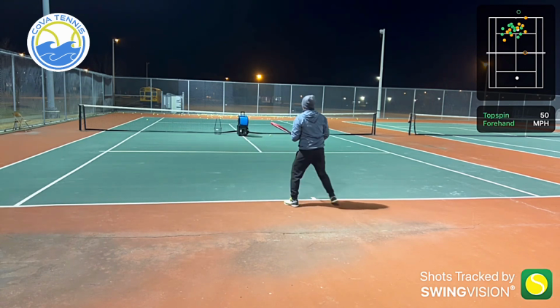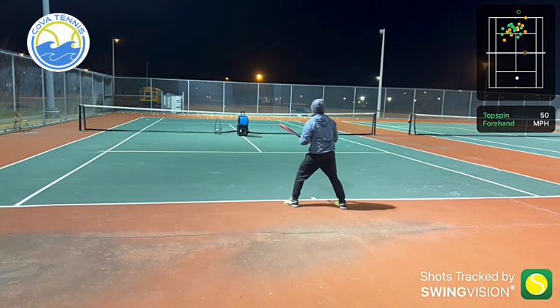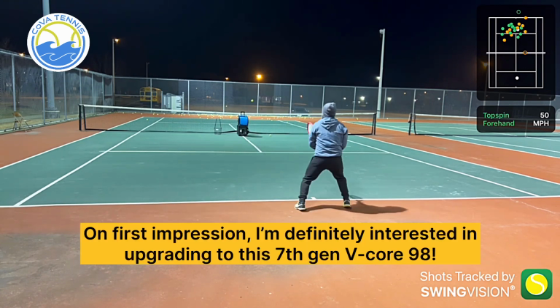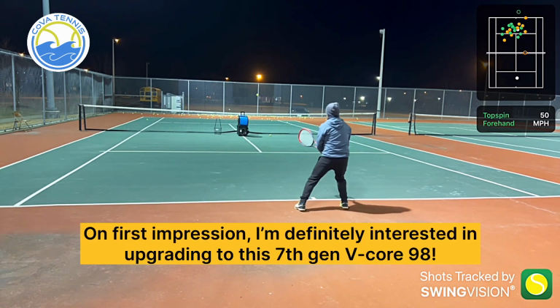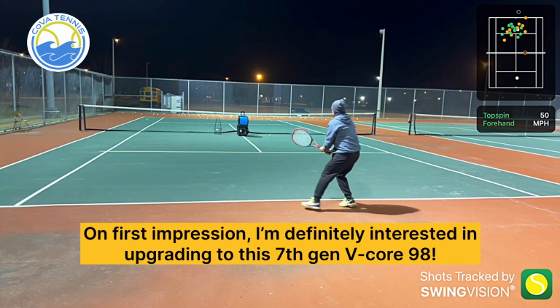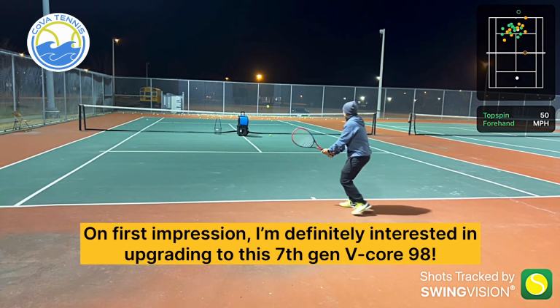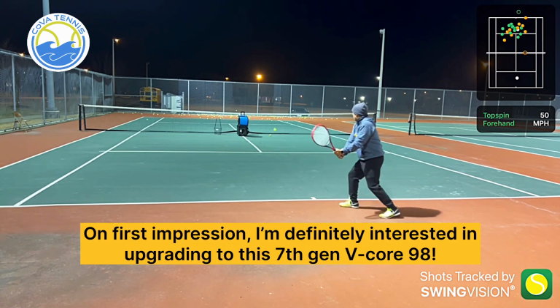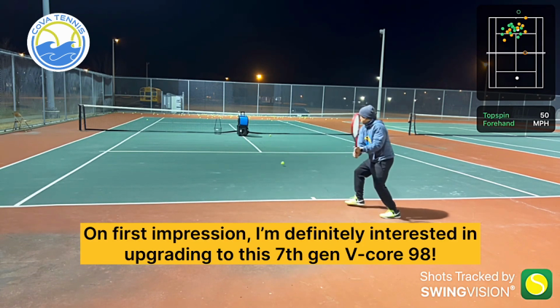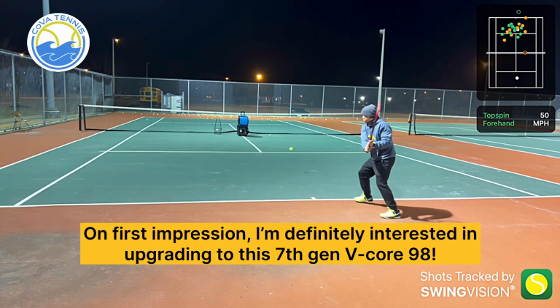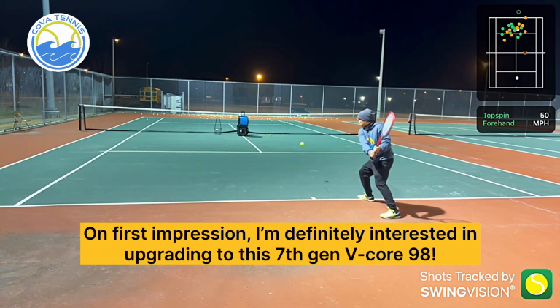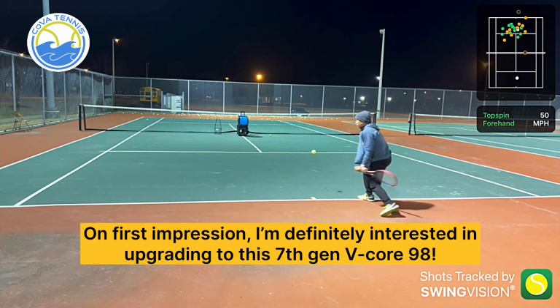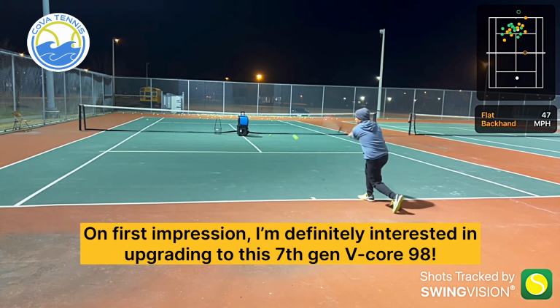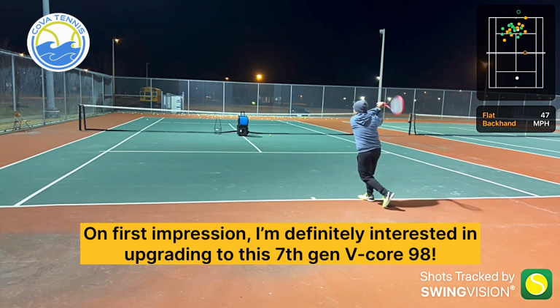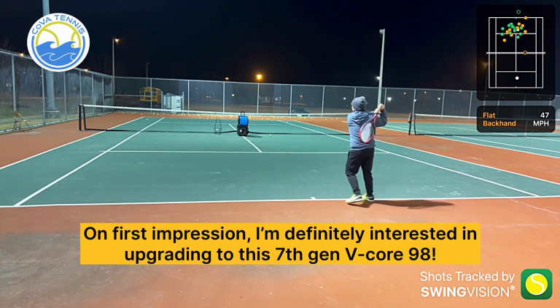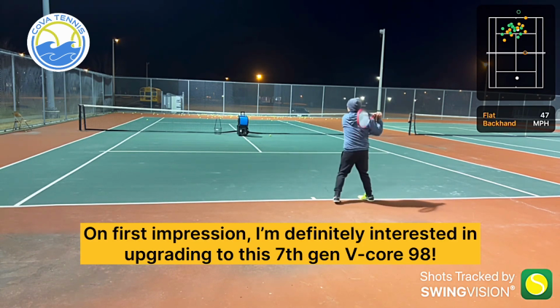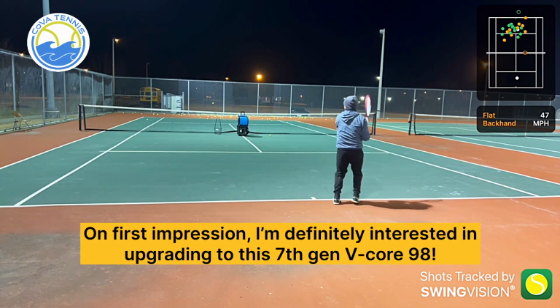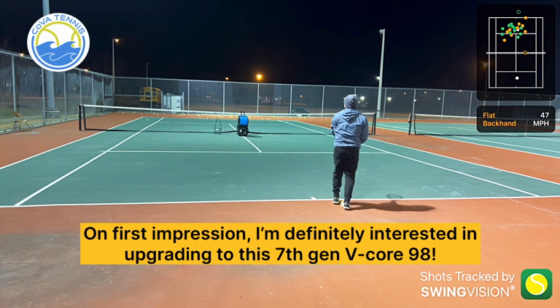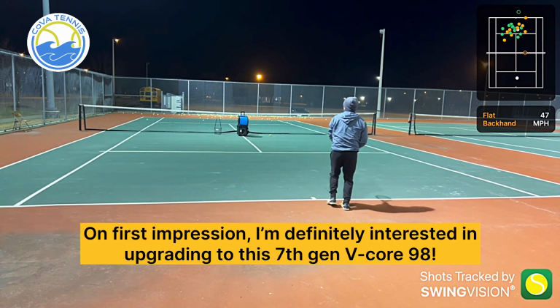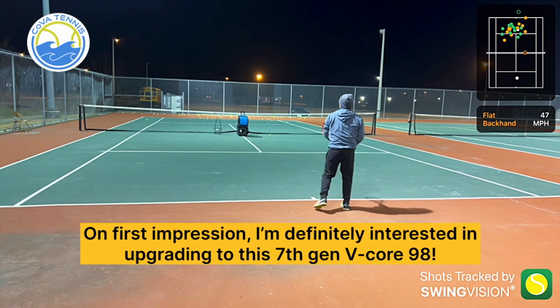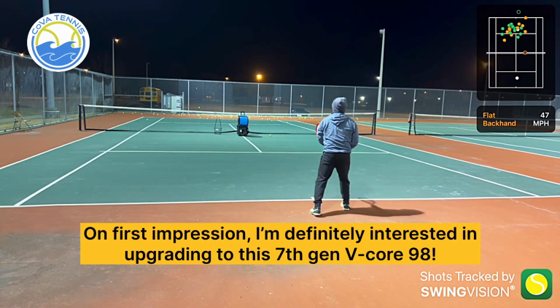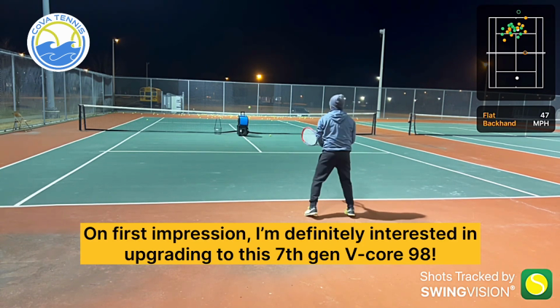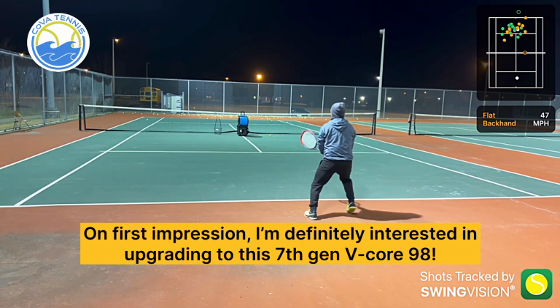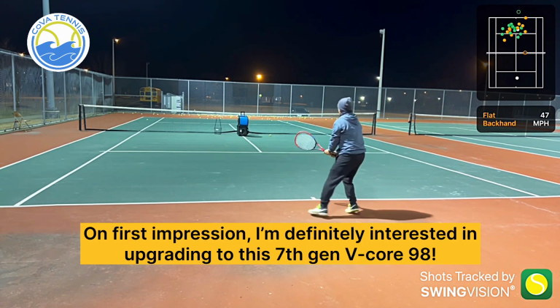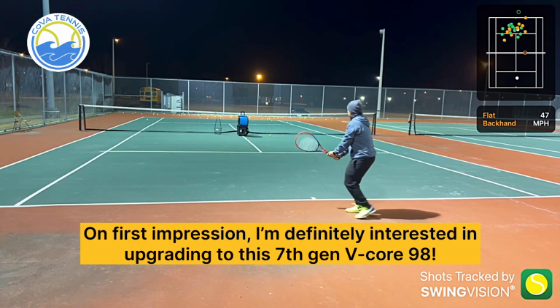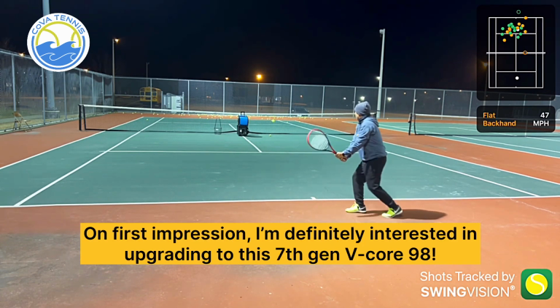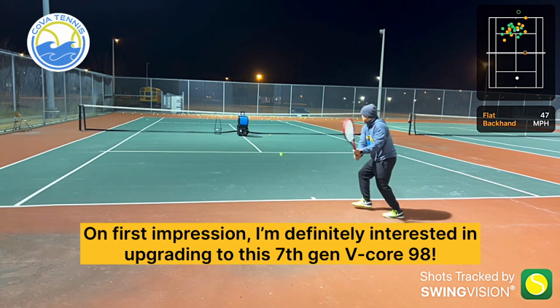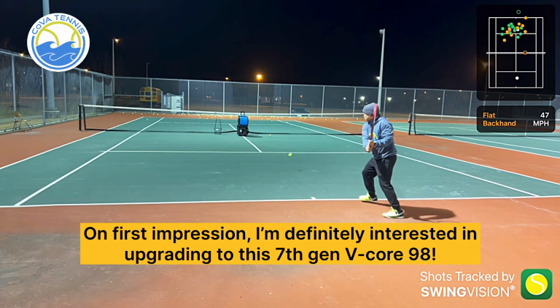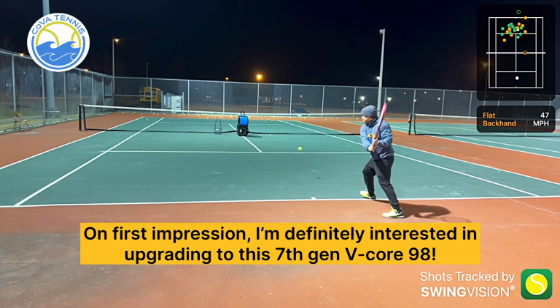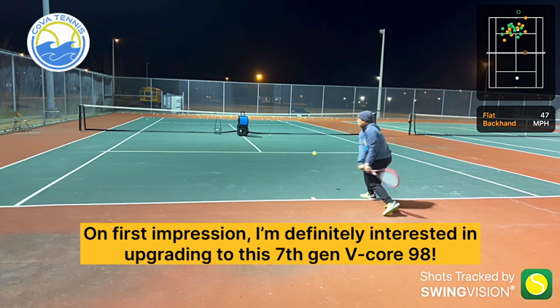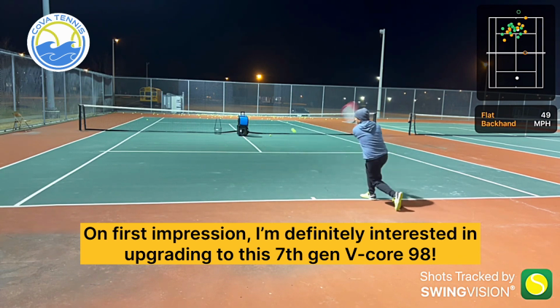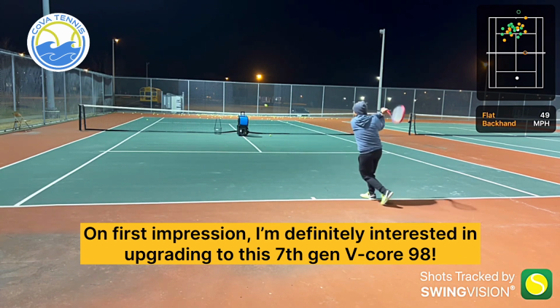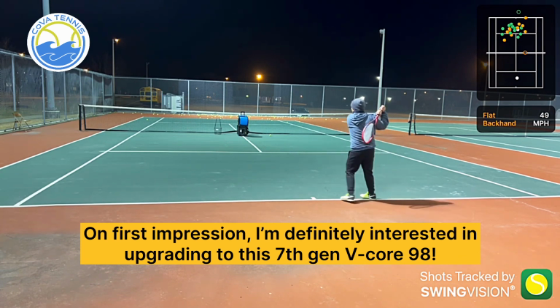On first impression, I'm definitely interested in upgrading to the 7th Gen V-Core 98.